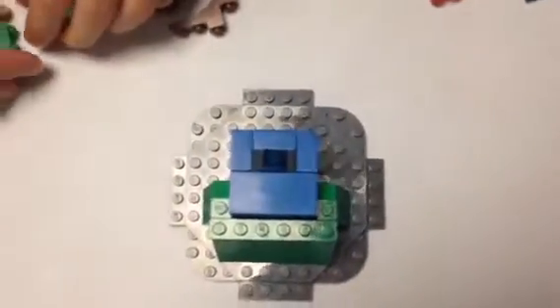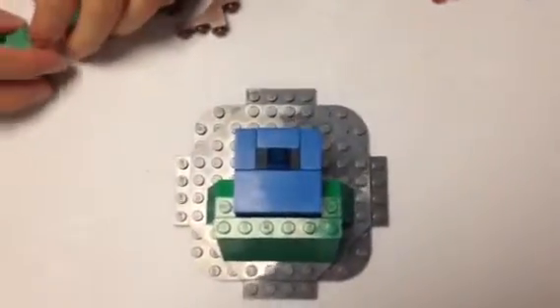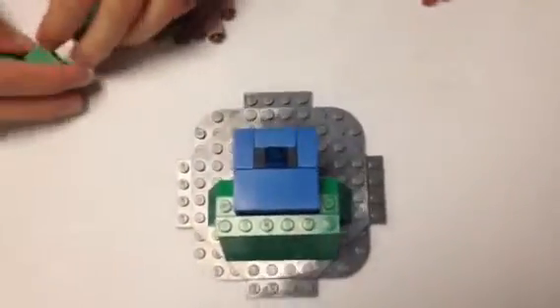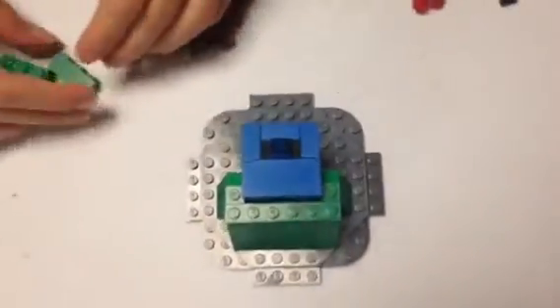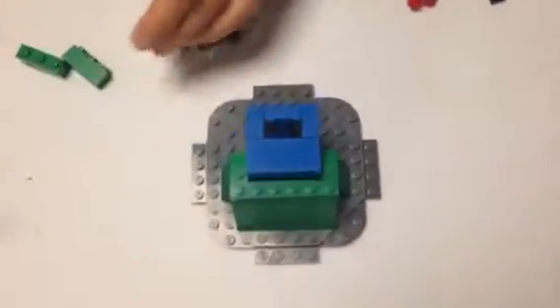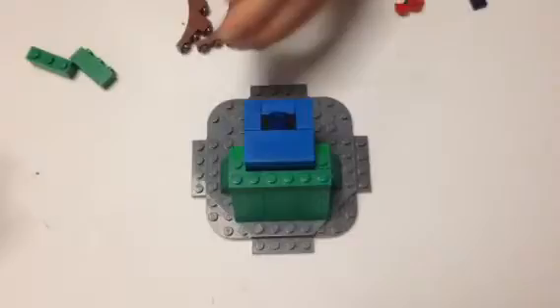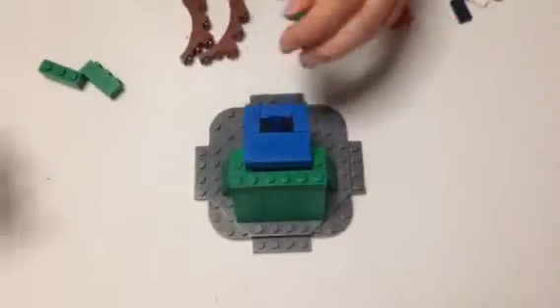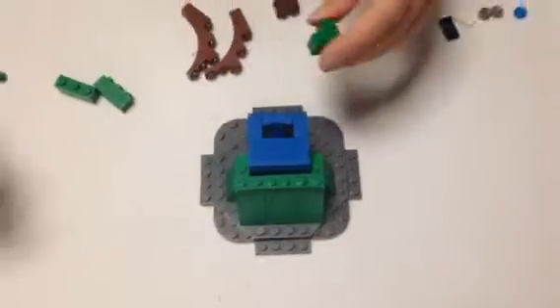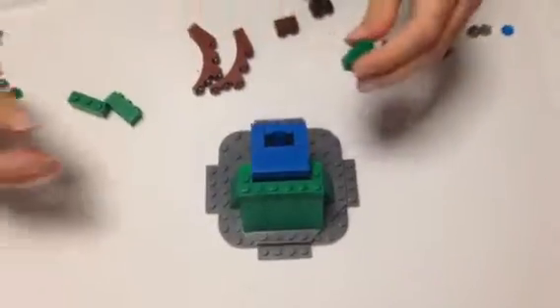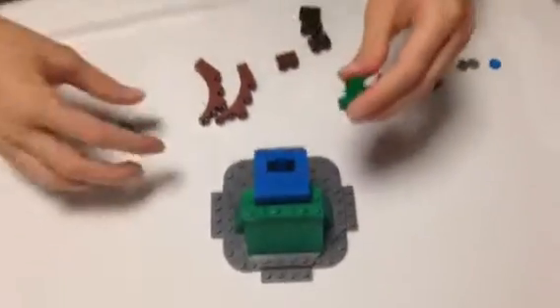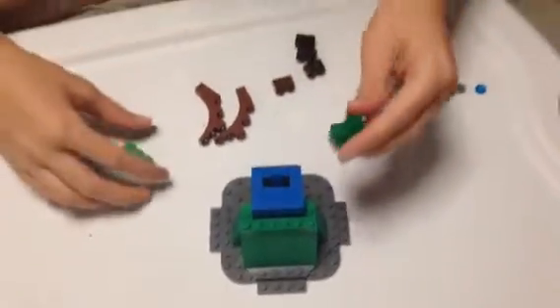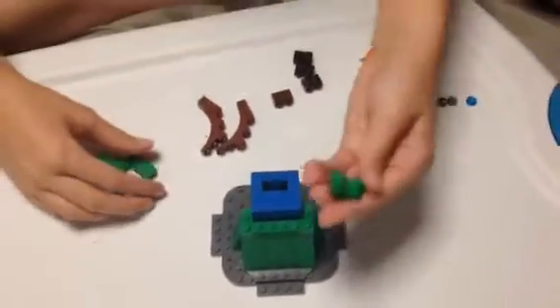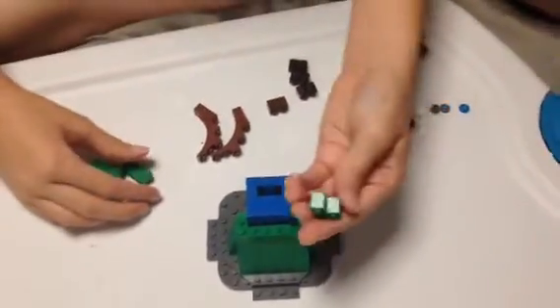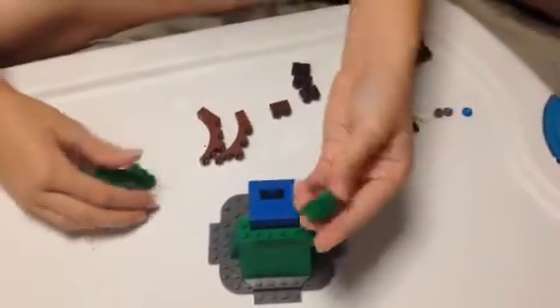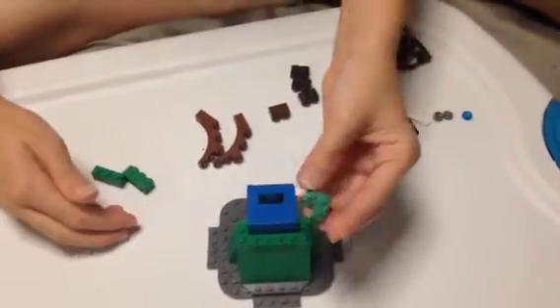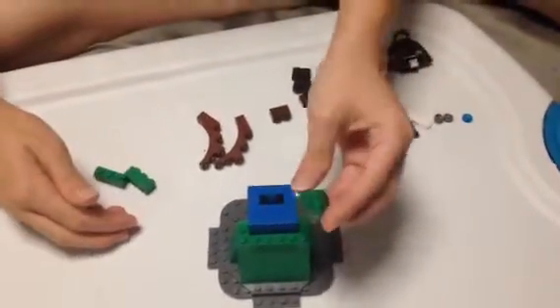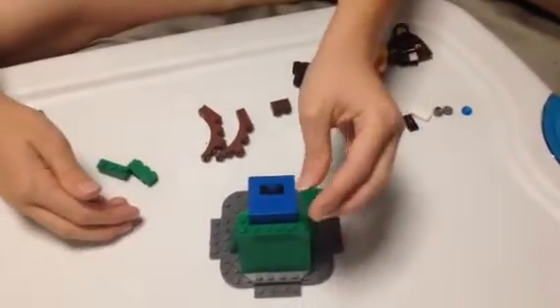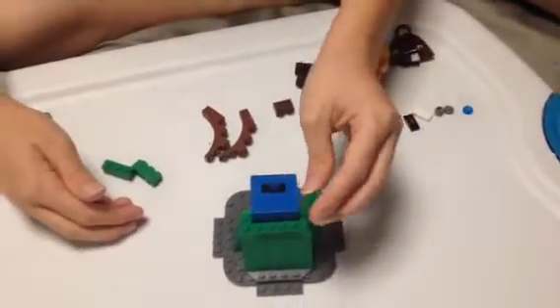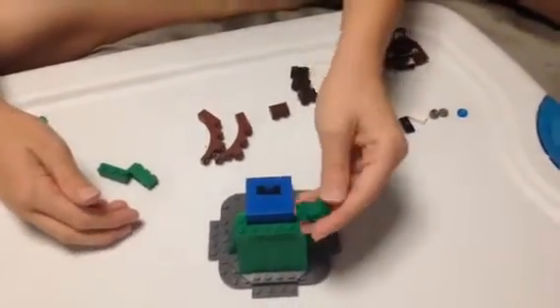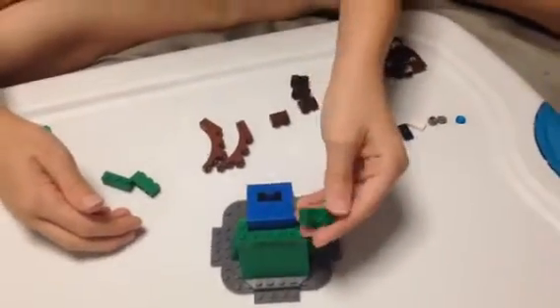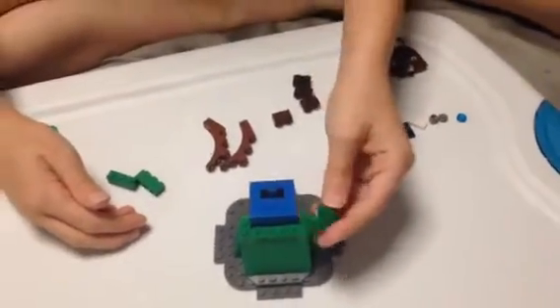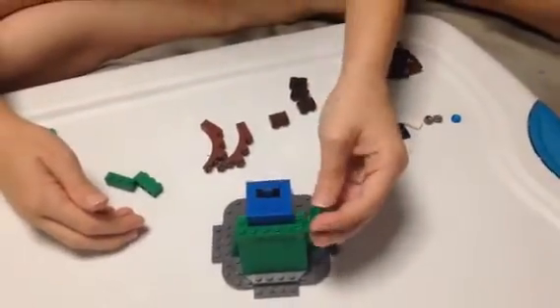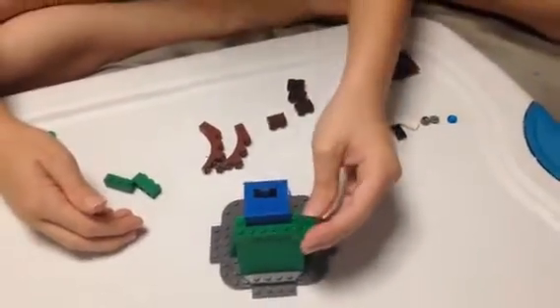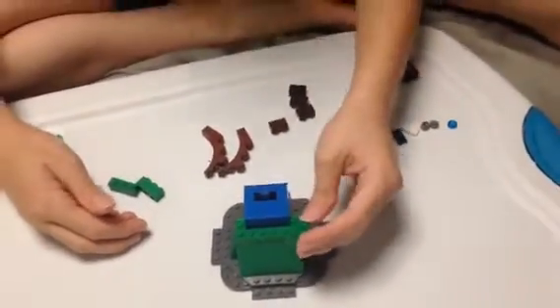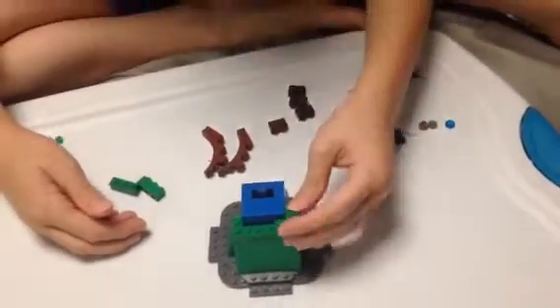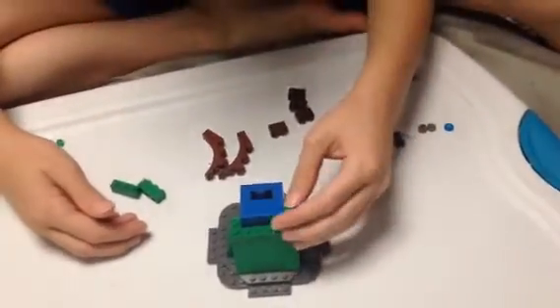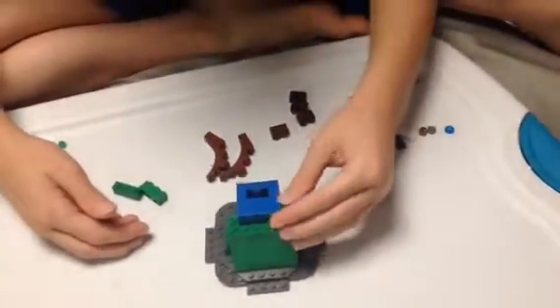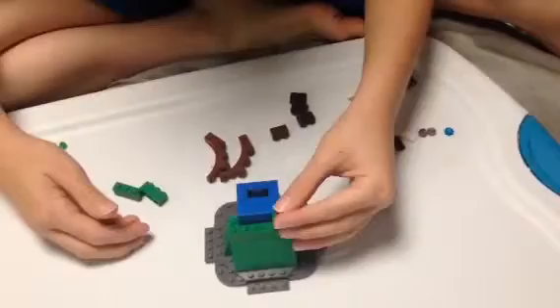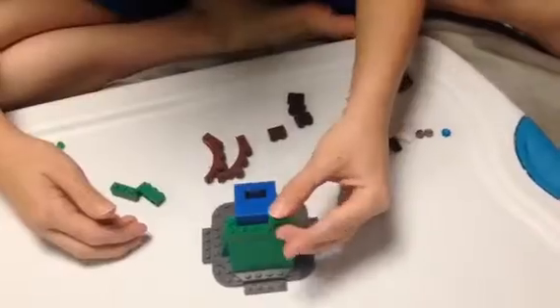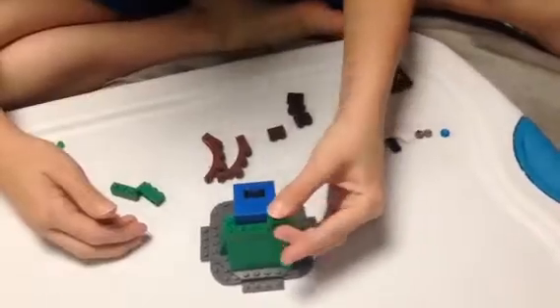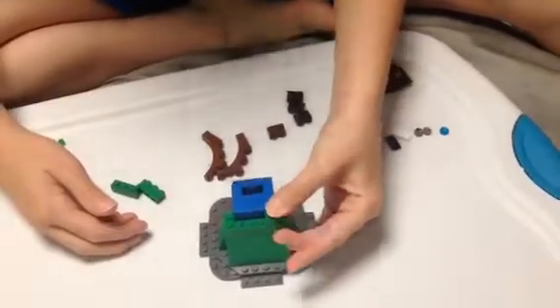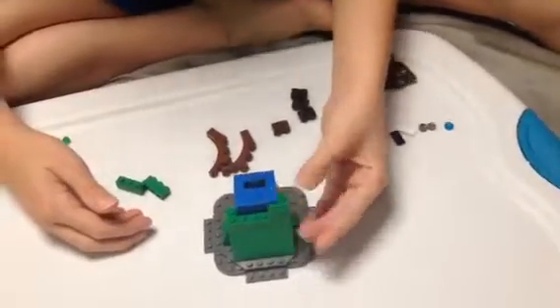You'll take your green corner brick and set that right there.